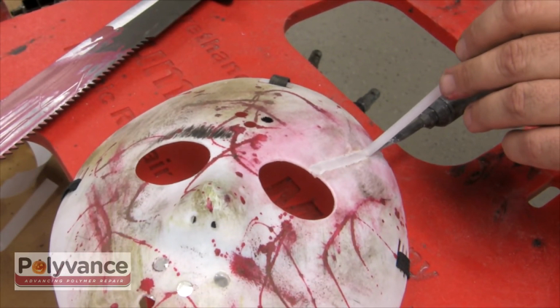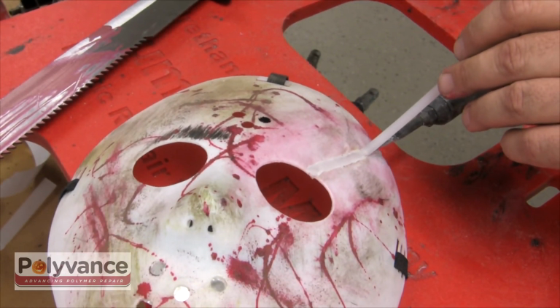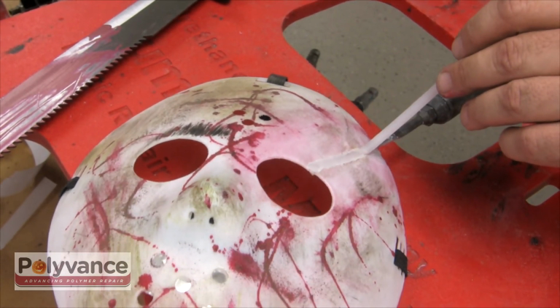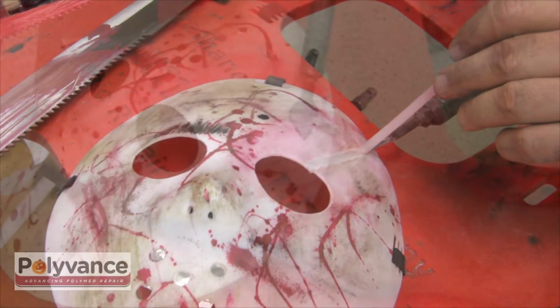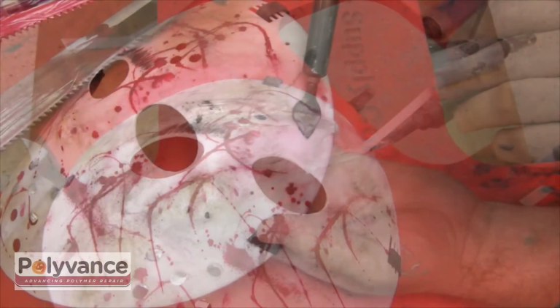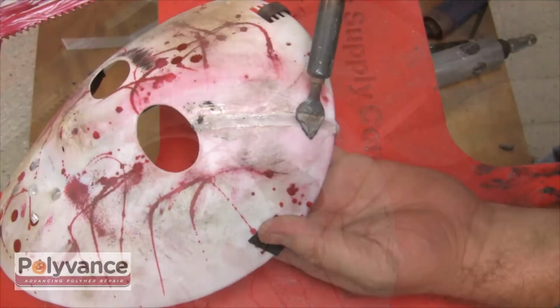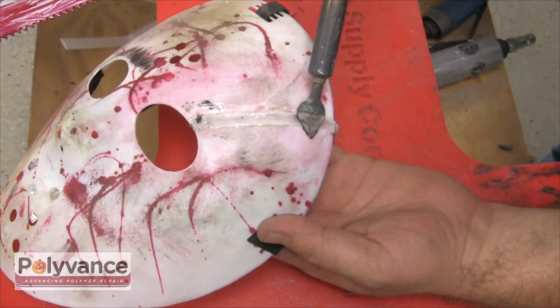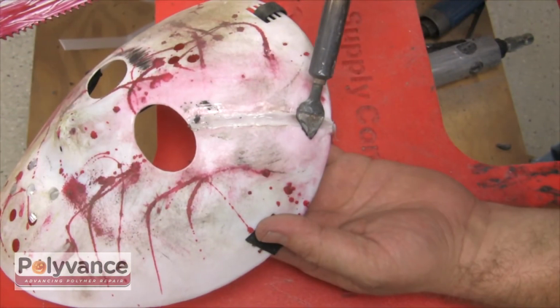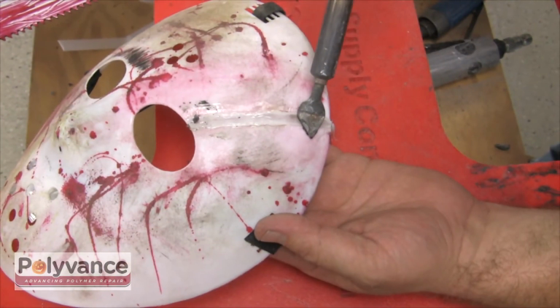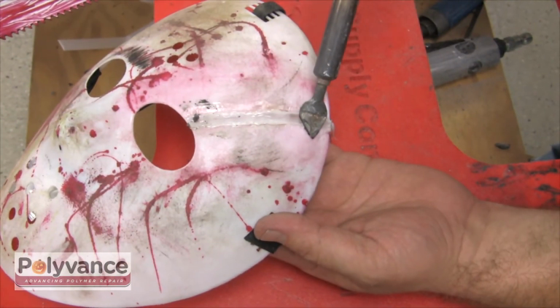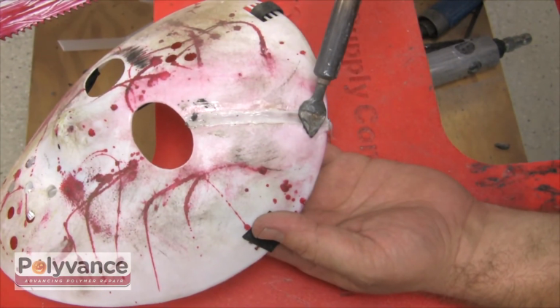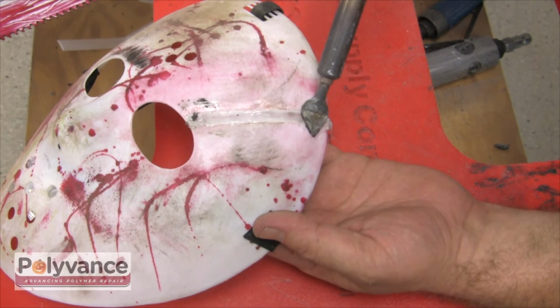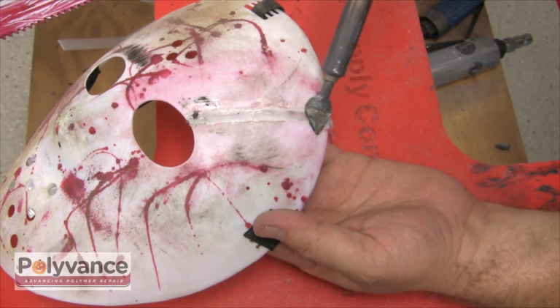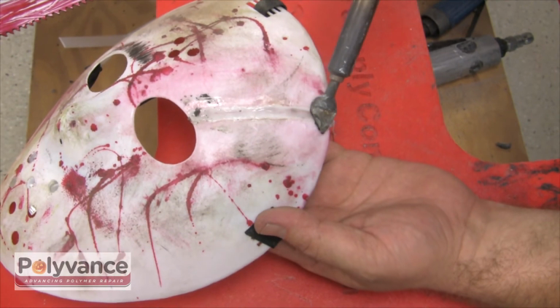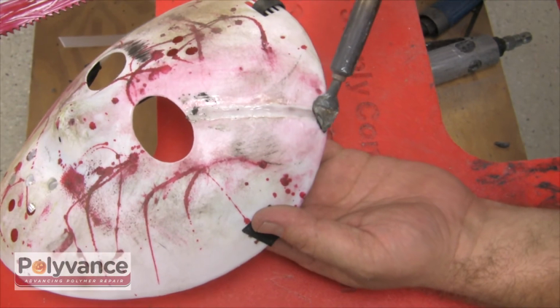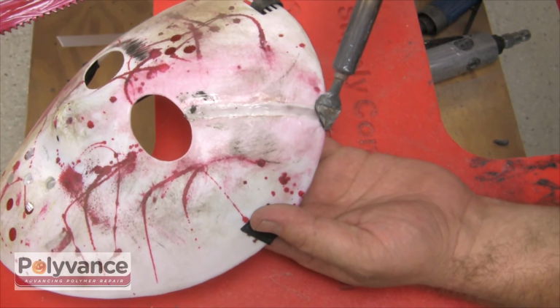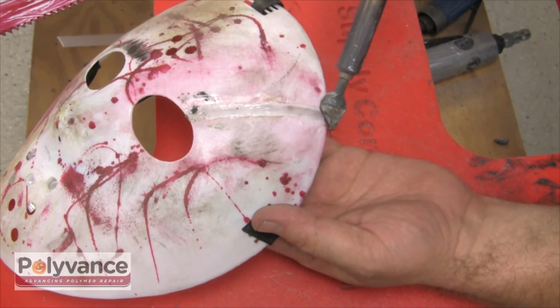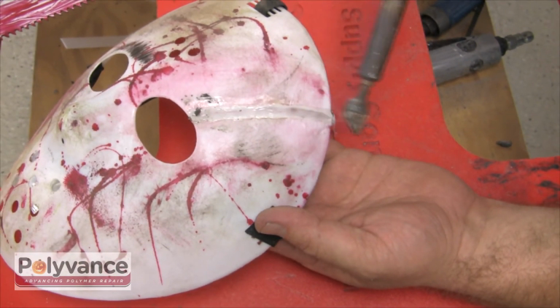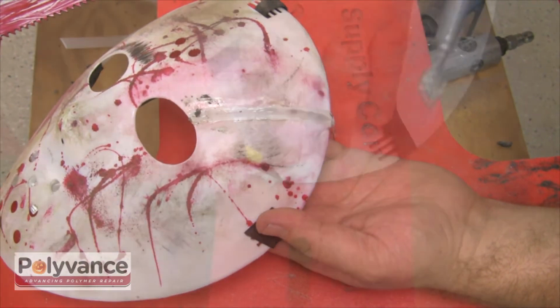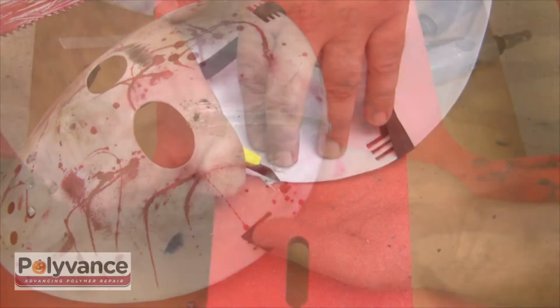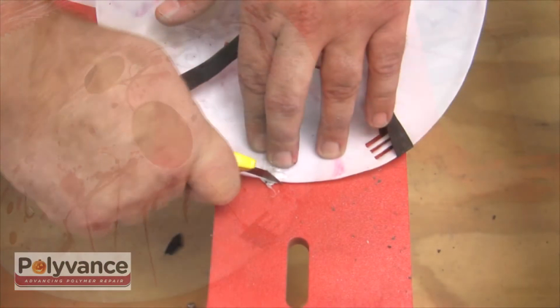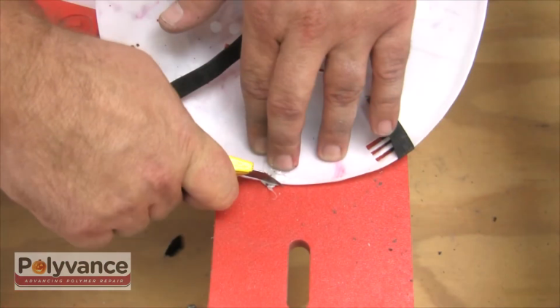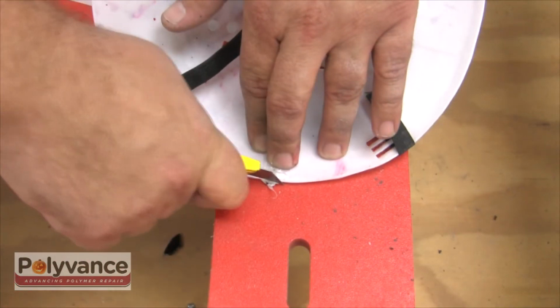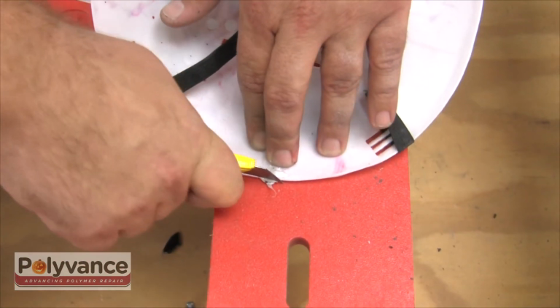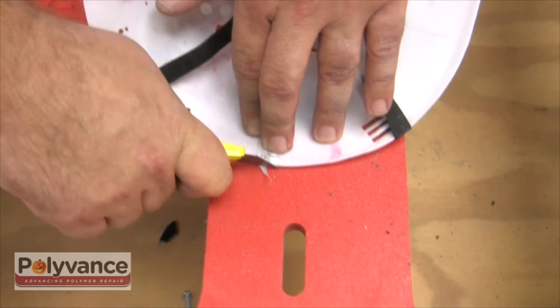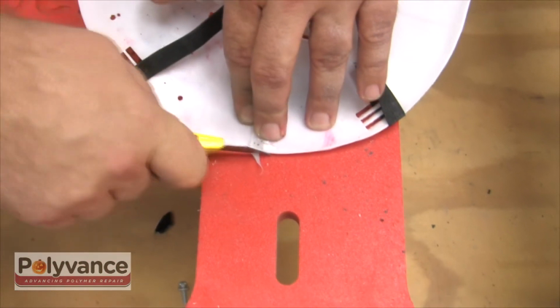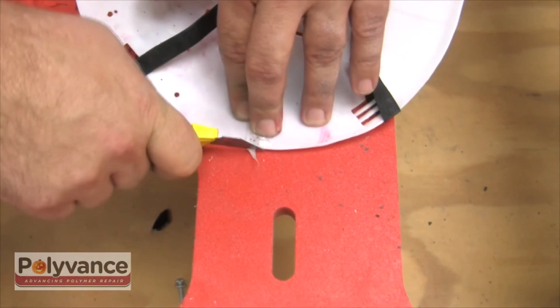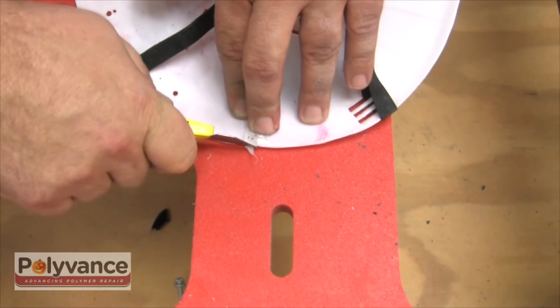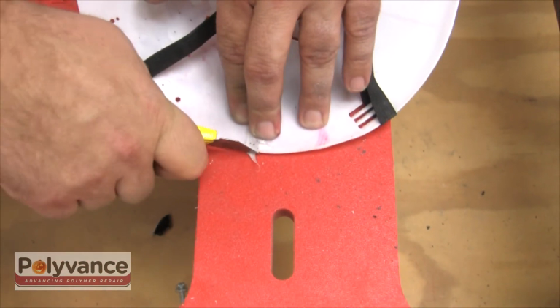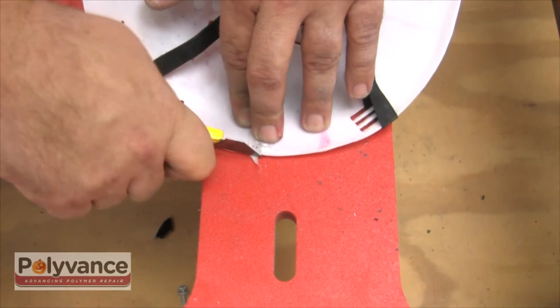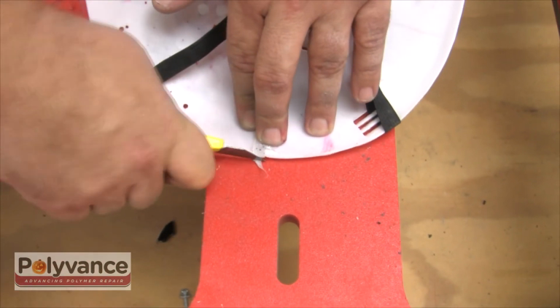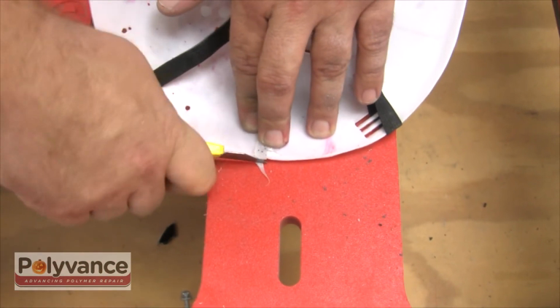Smooth the weld using an airless plastic welder, then trim off any additional plastic using a razor knife, machete, chainsaw, or meat cleaver.